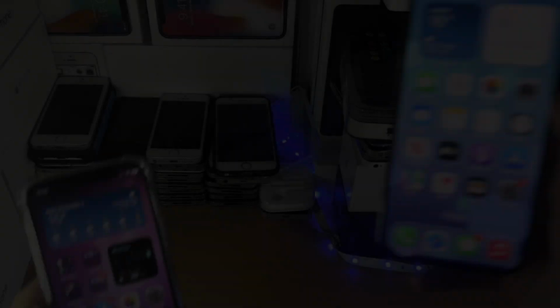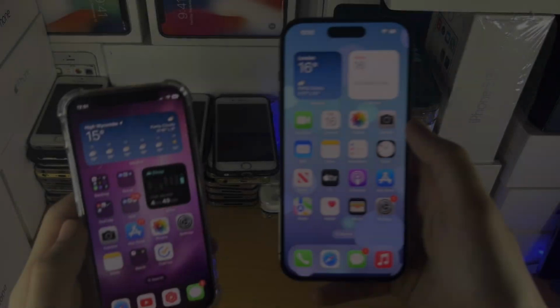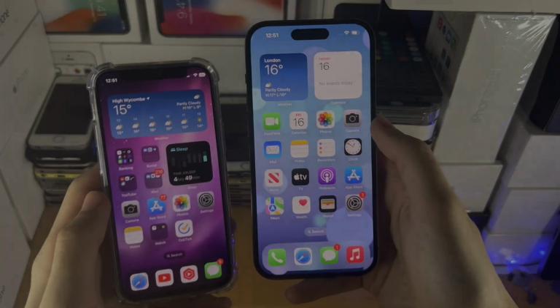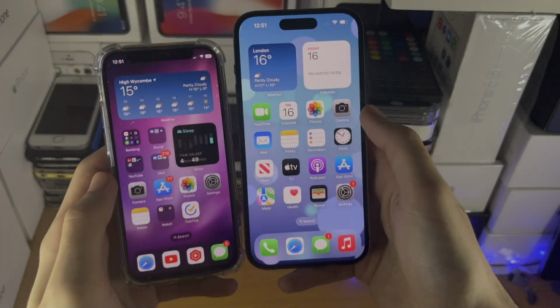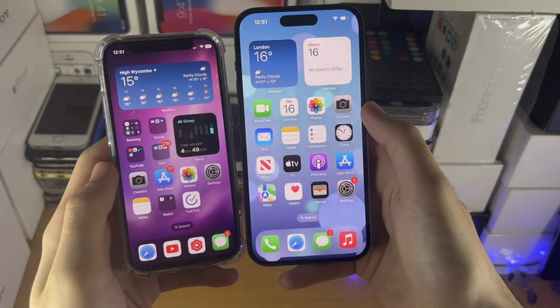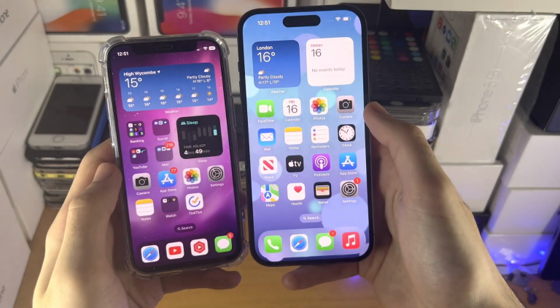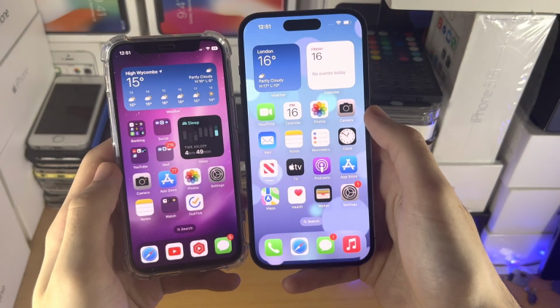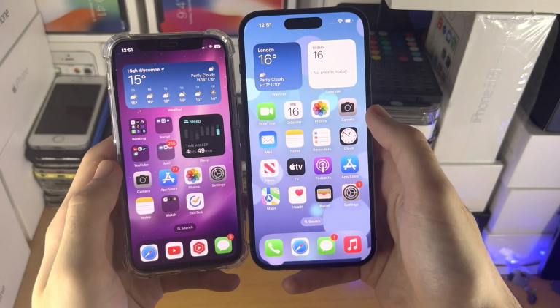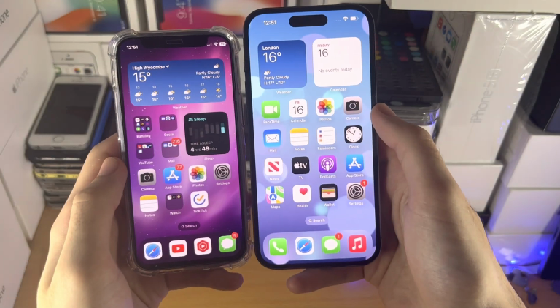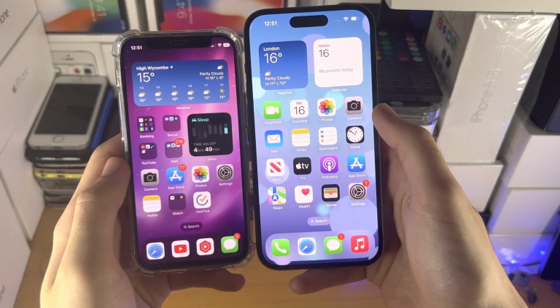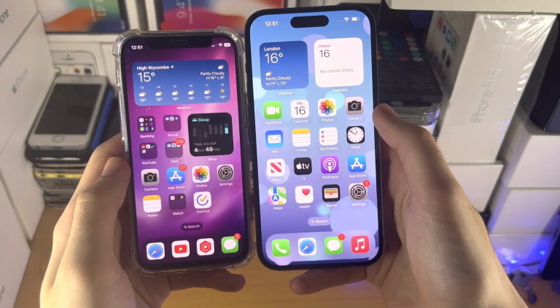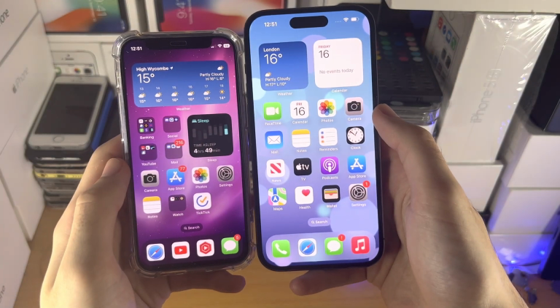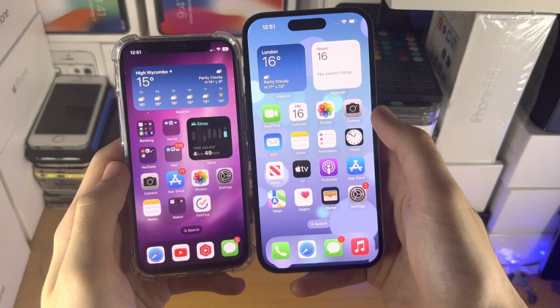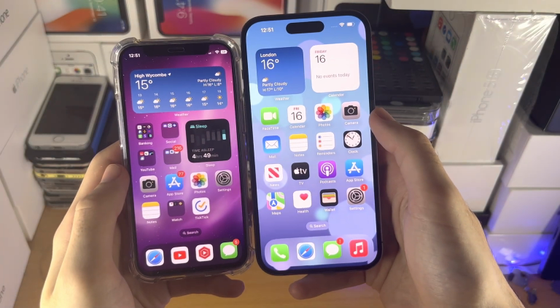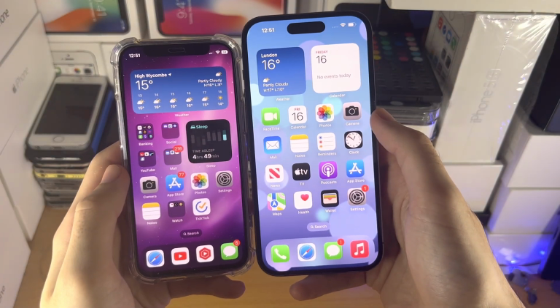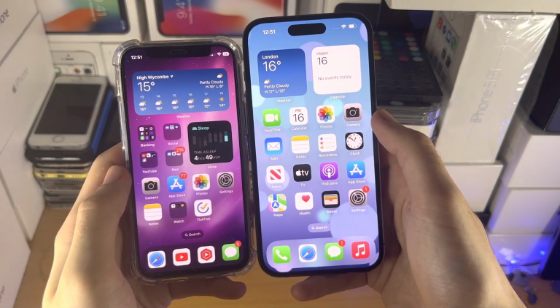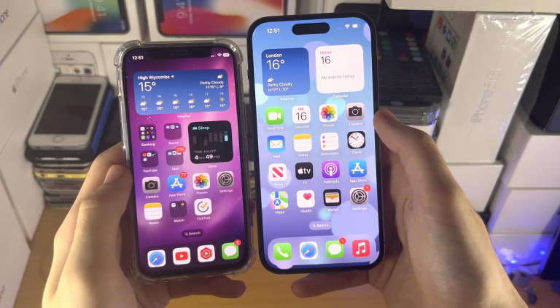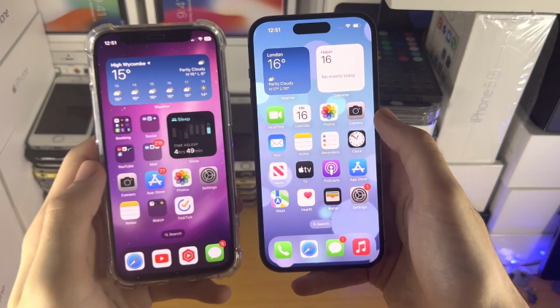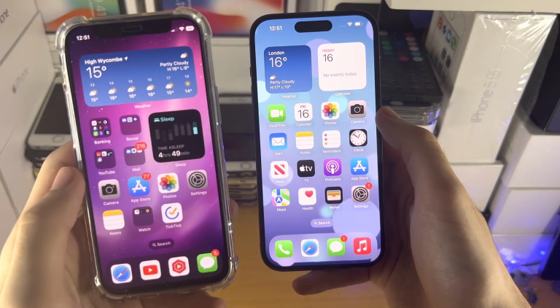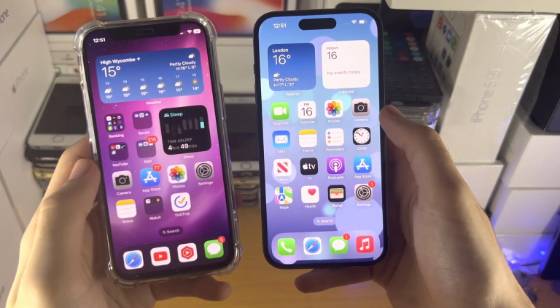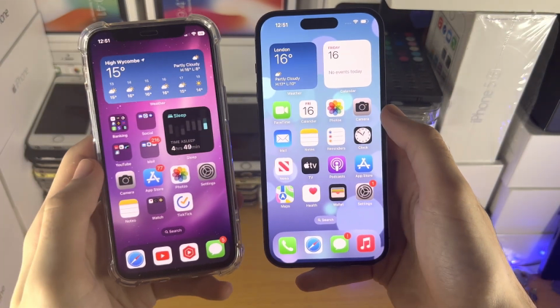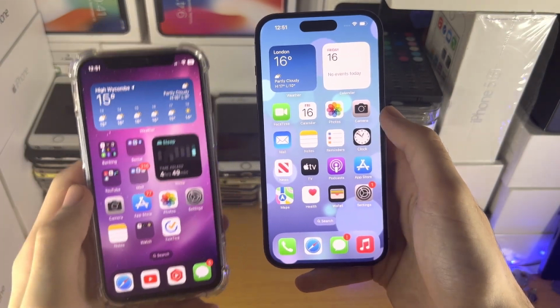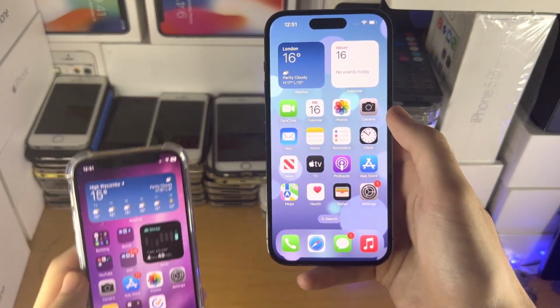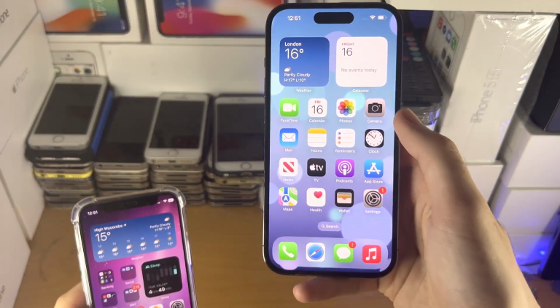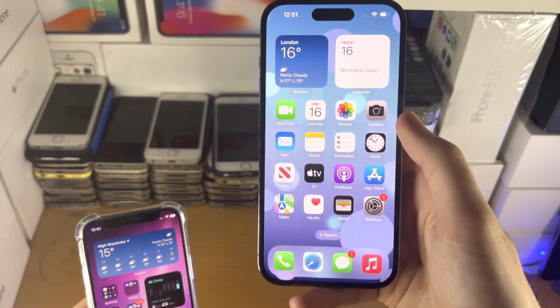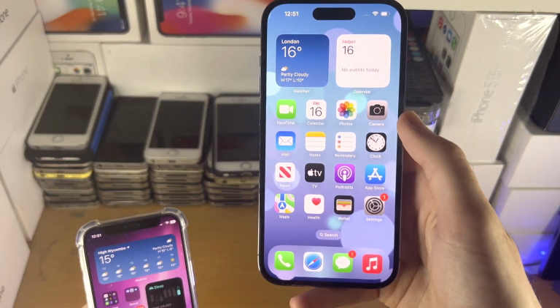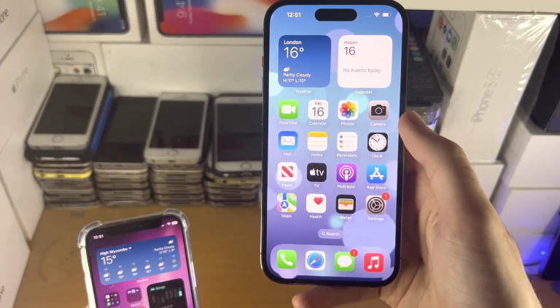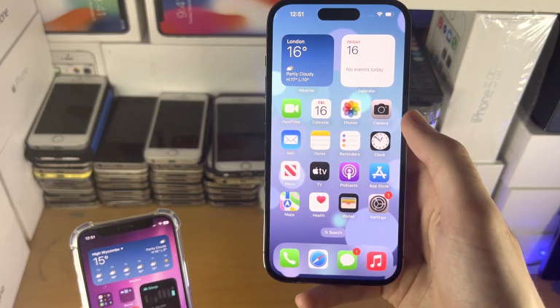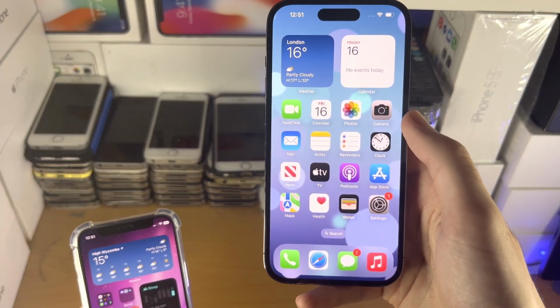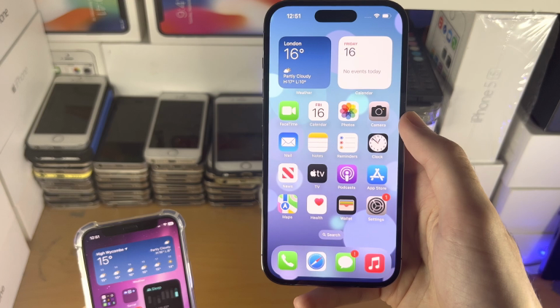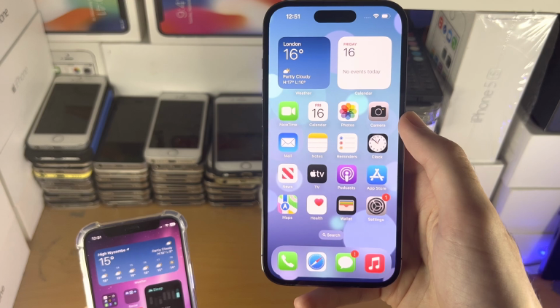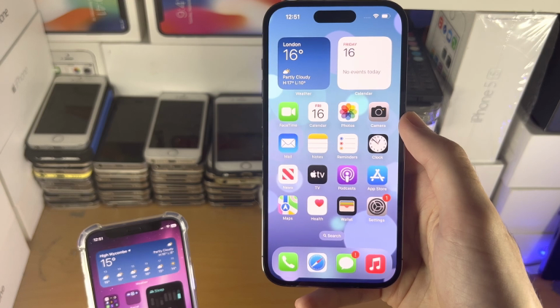Welcome everyone. Here is how you transfer eSIM from your old iPhone to your new iPhone.